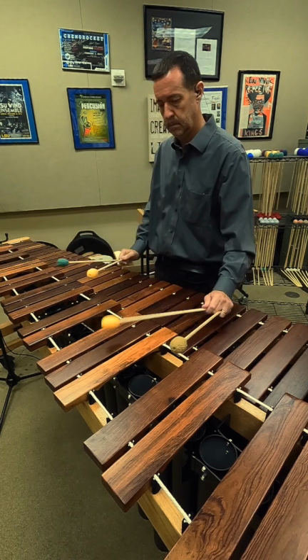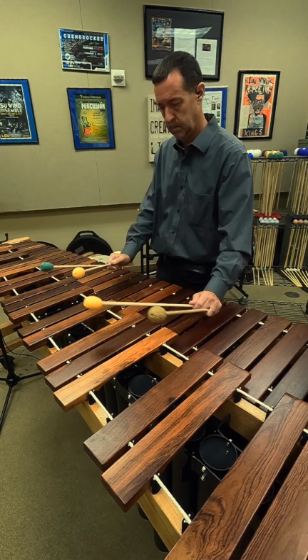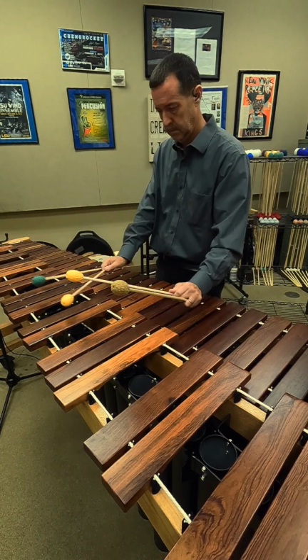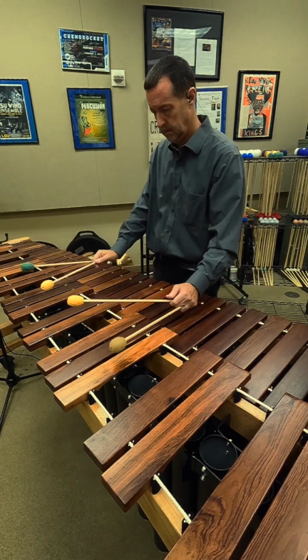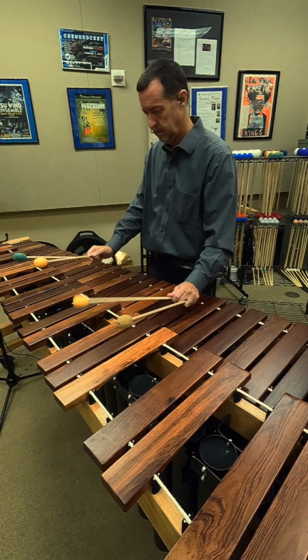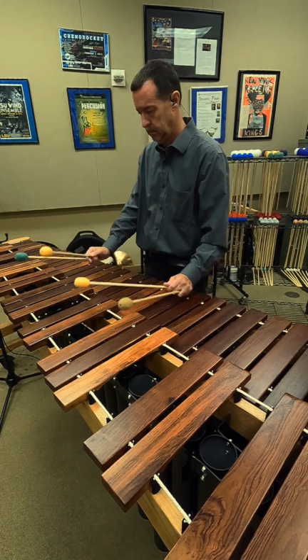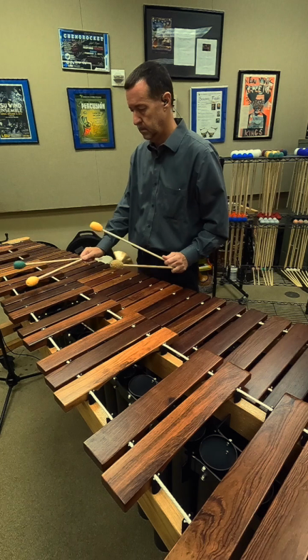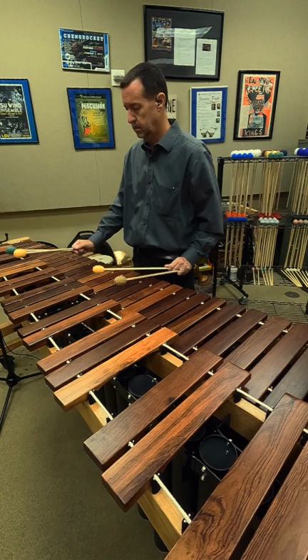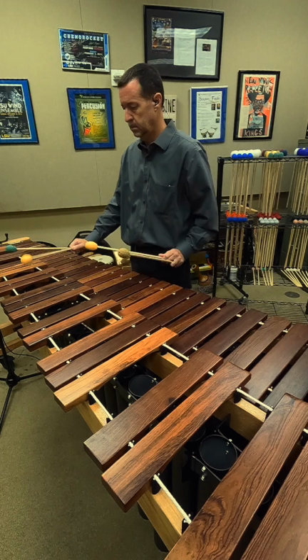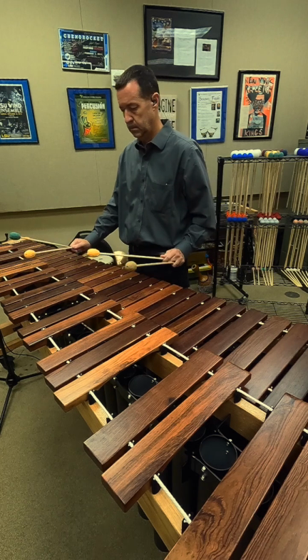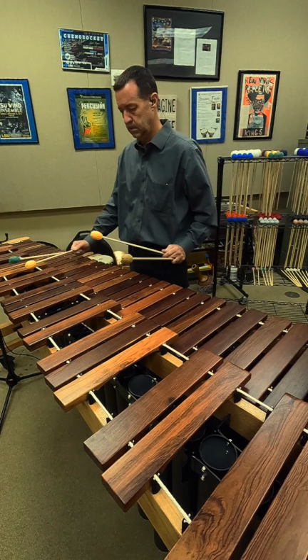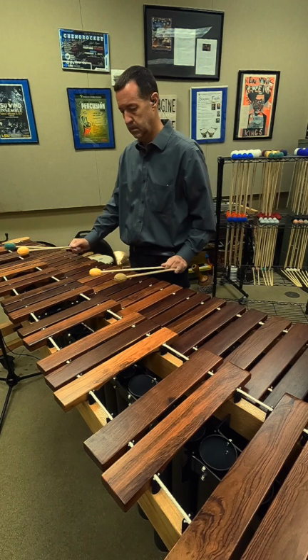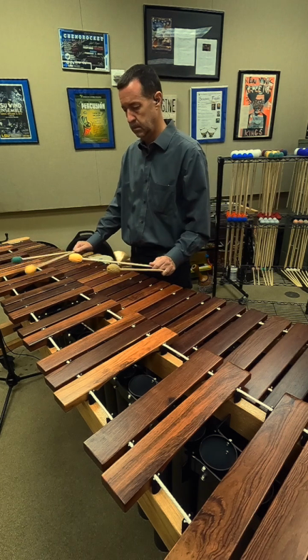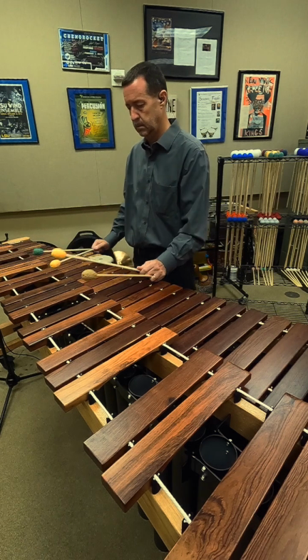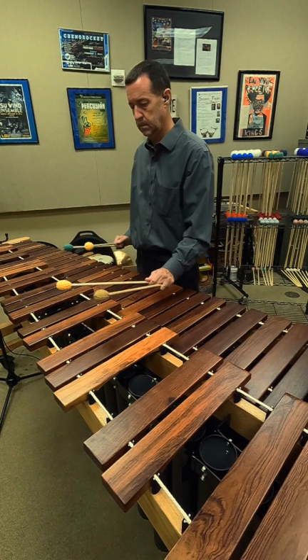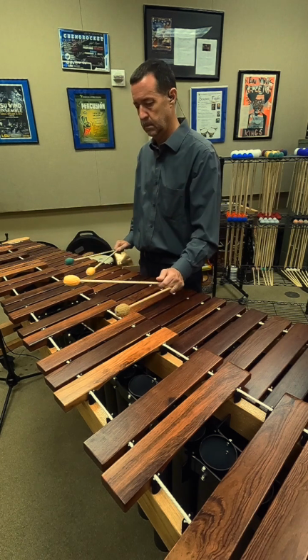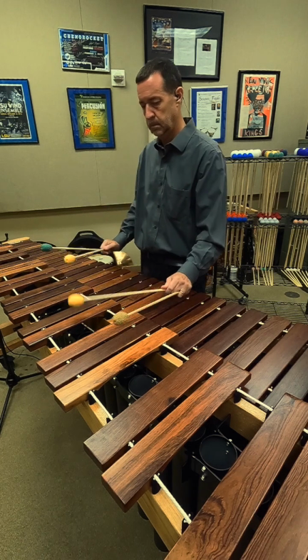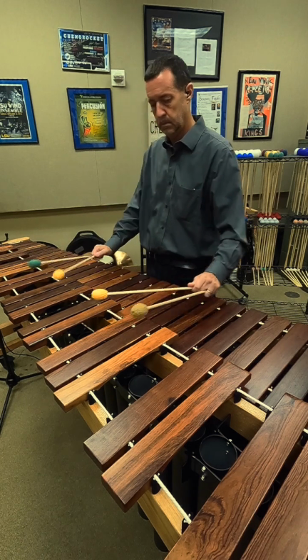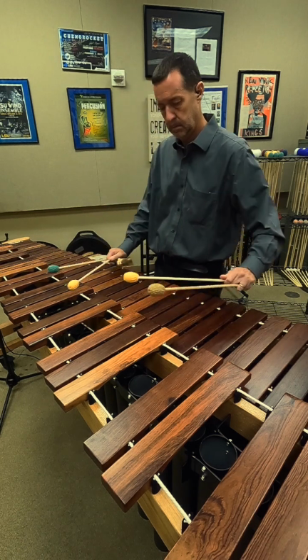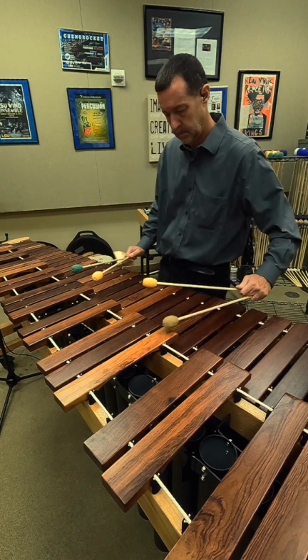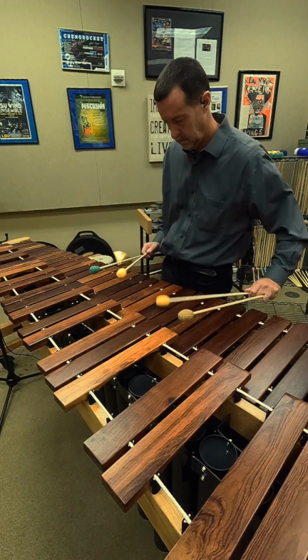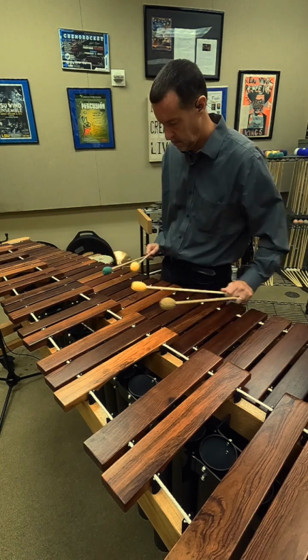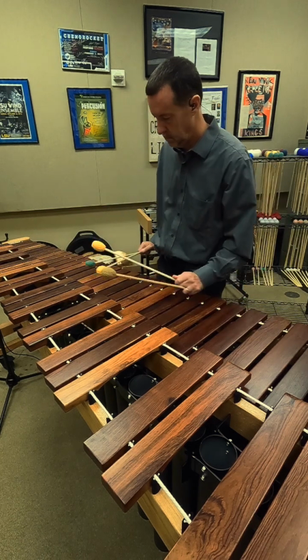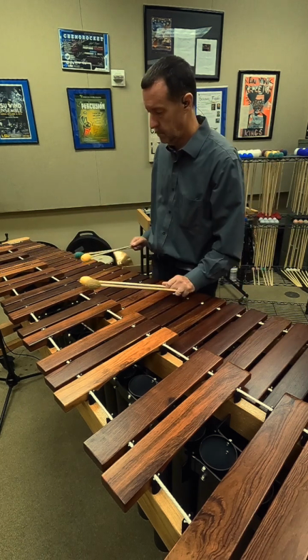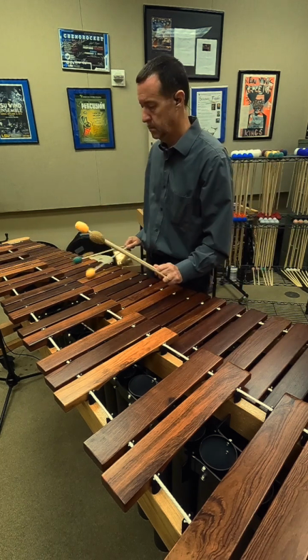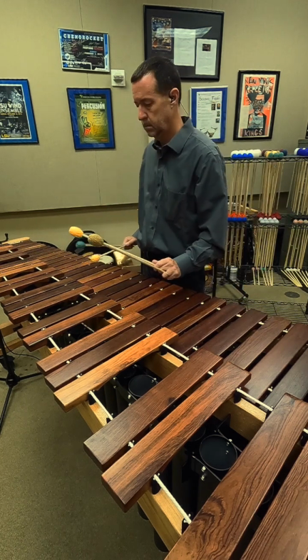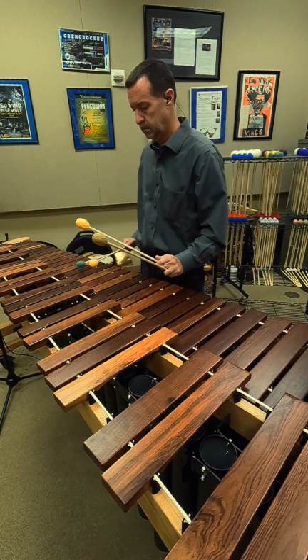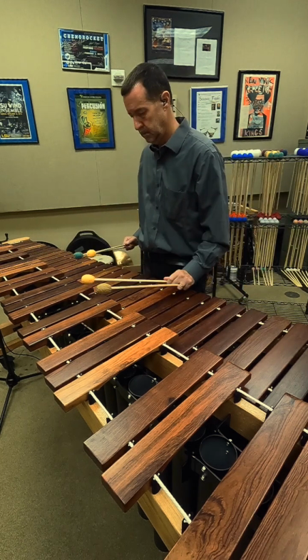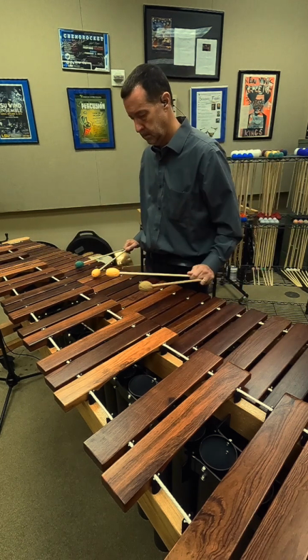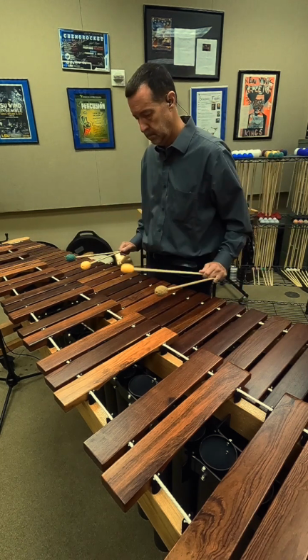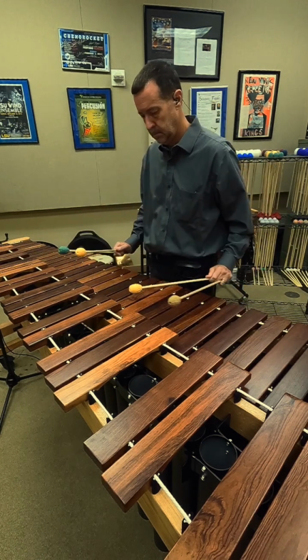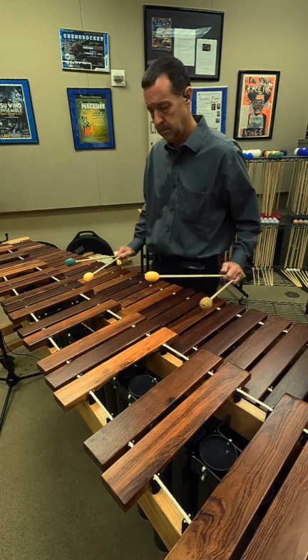The second part of the sticking creates a musical sequence of two-thirds and a fourth of a descending arpeggio.